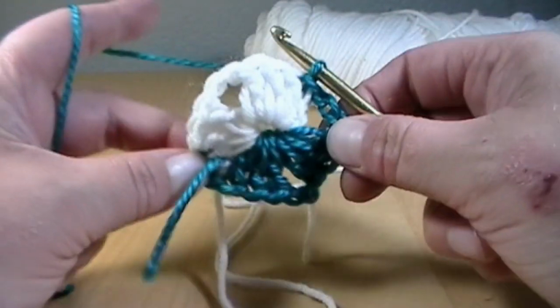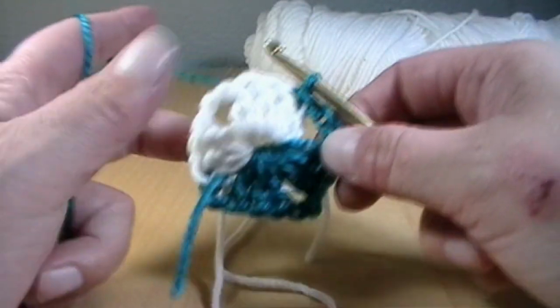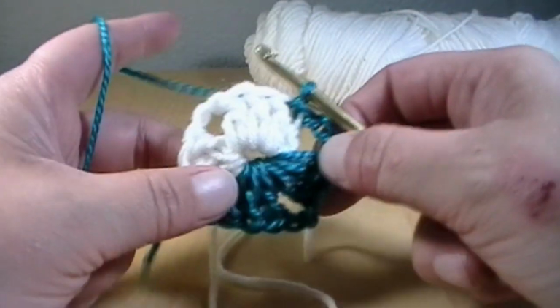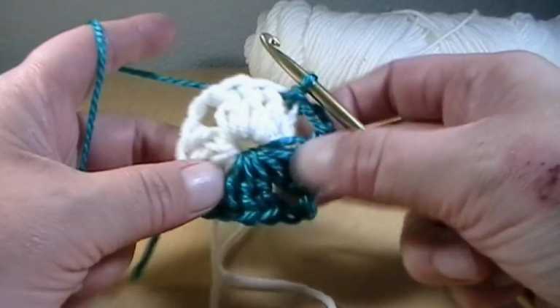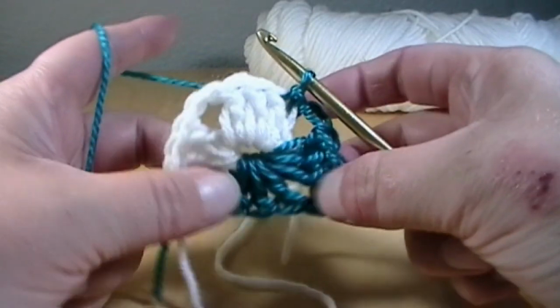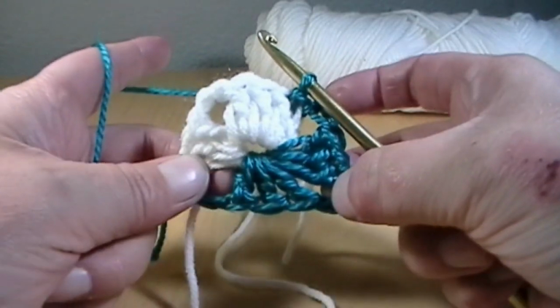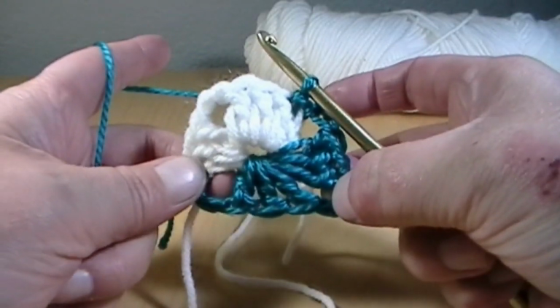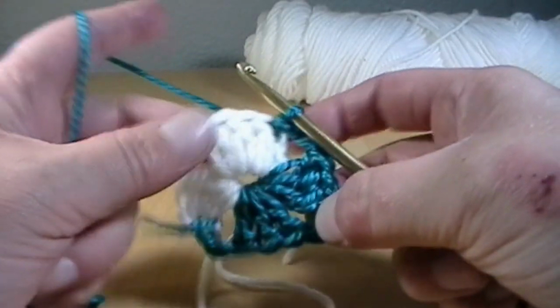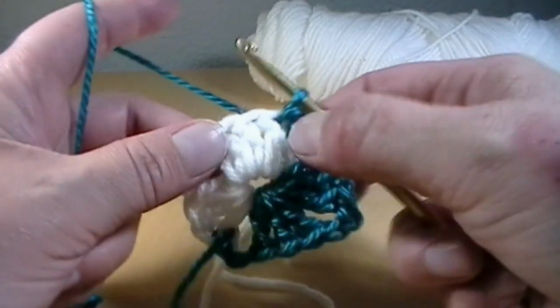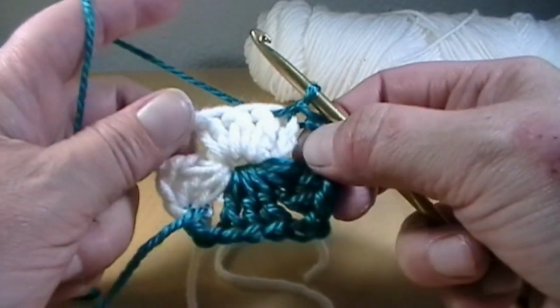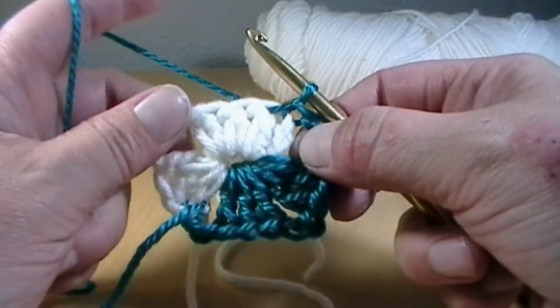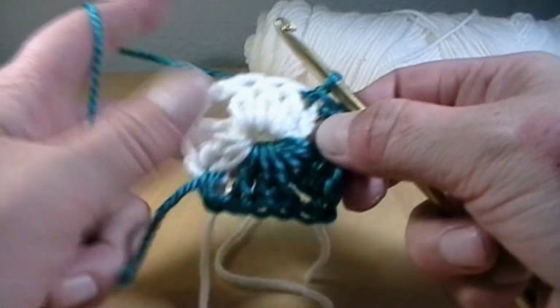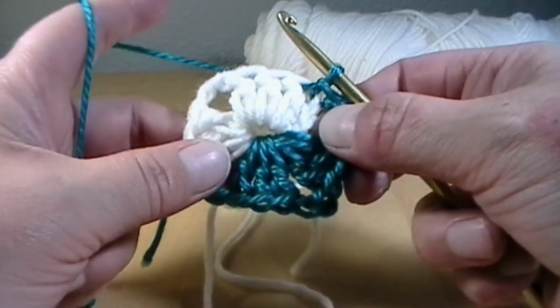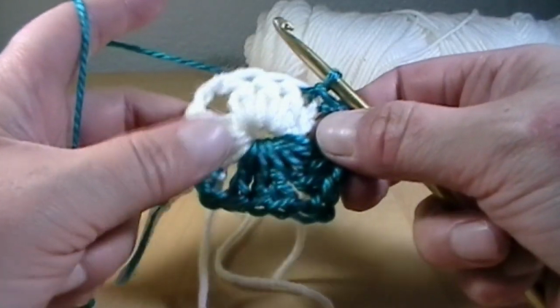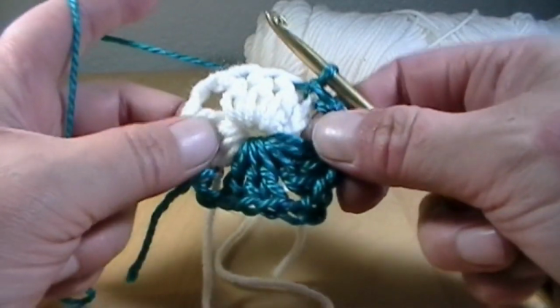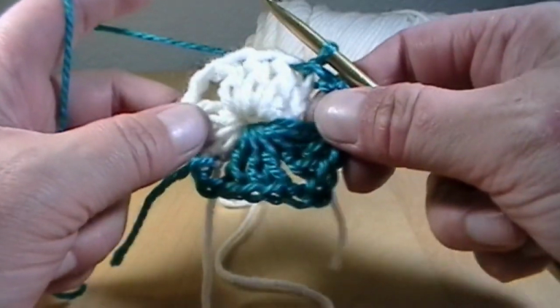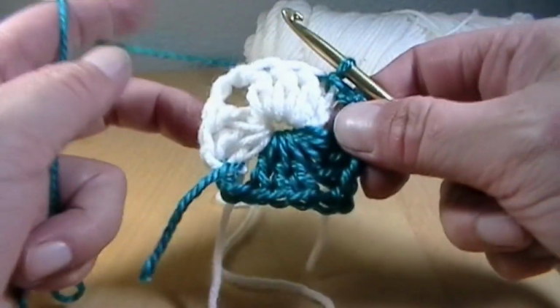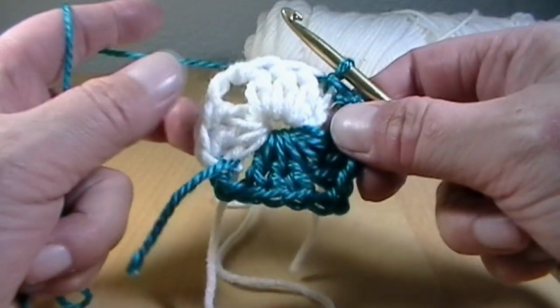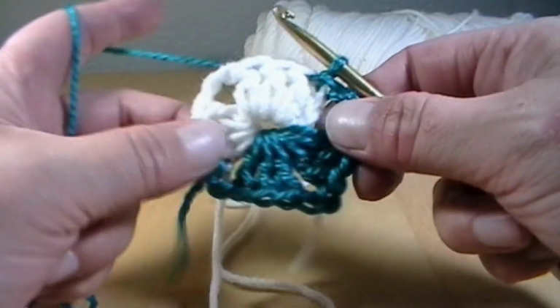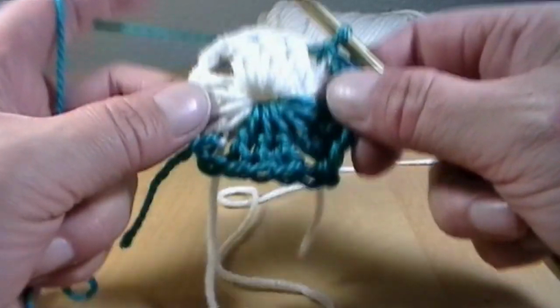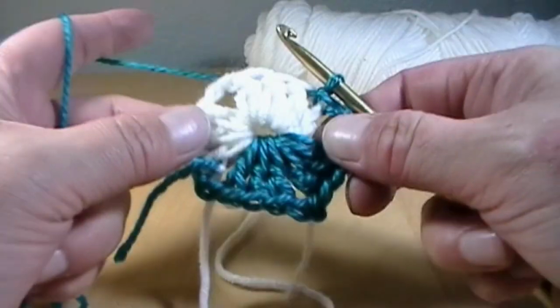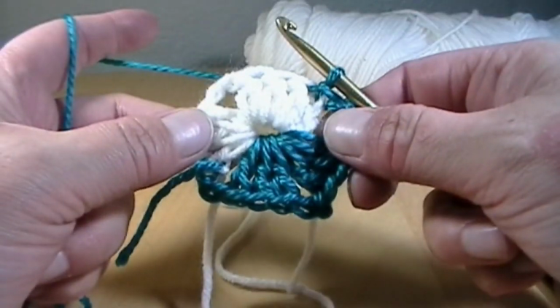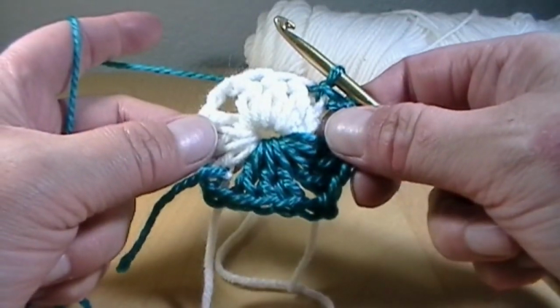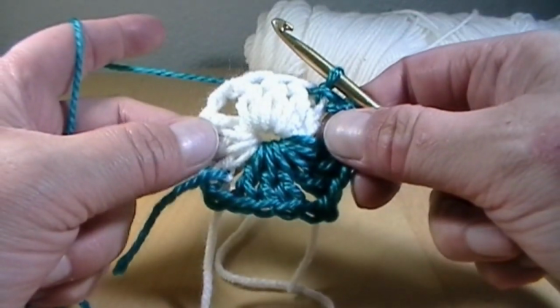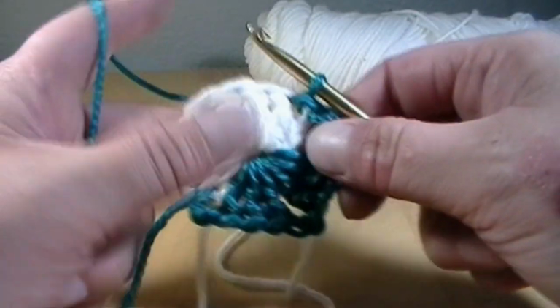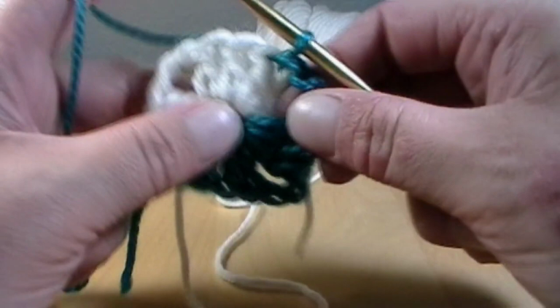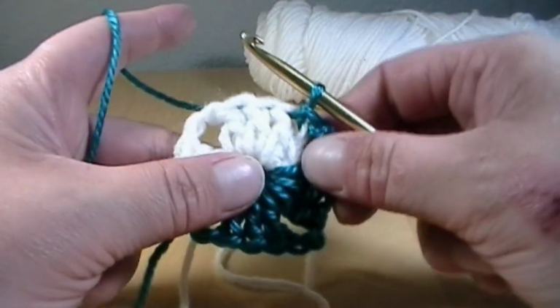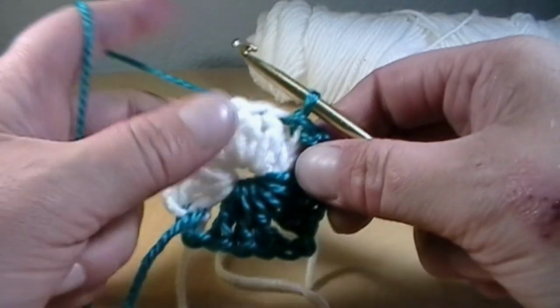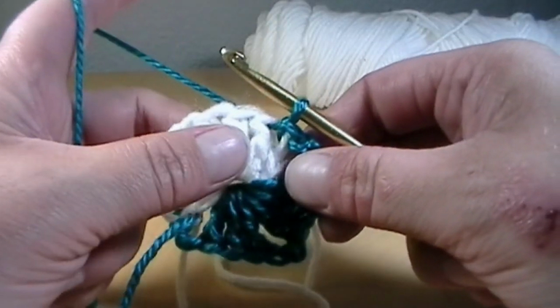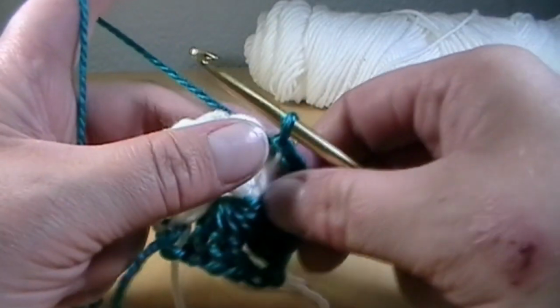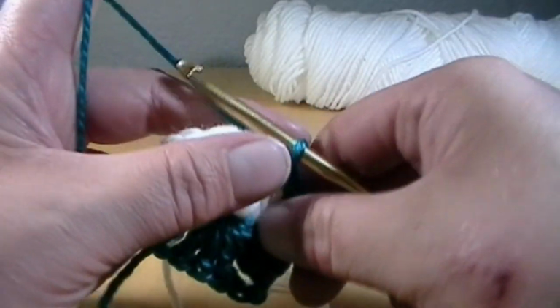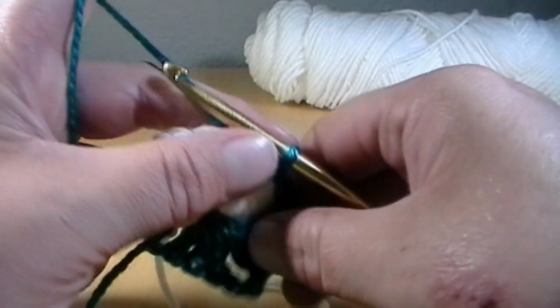Find that first double crochet in white that you made from the beginning of the round, put your hook in there and make a slip stitch: yarn over, pull through, and pull through. There are your four corners. It looks a little funky, but as you grow your granny square, it will look a lot like an actual granny square.